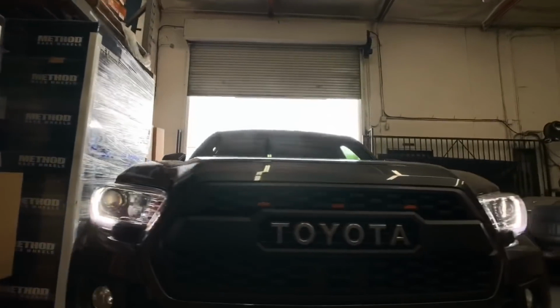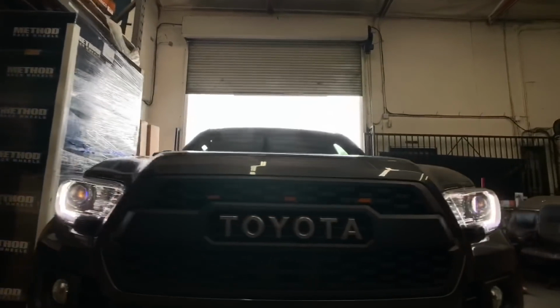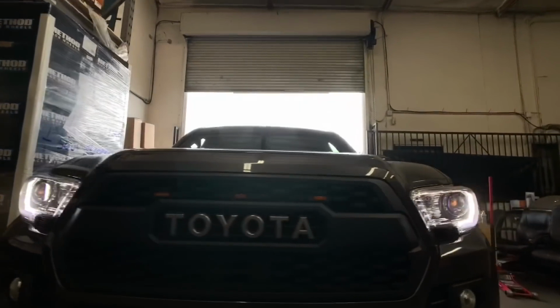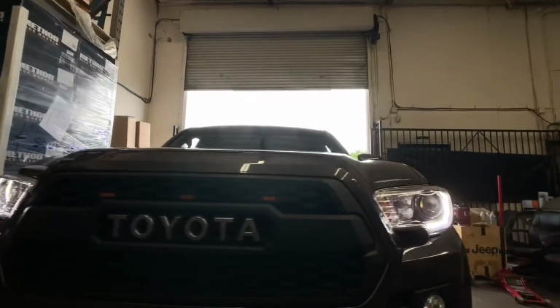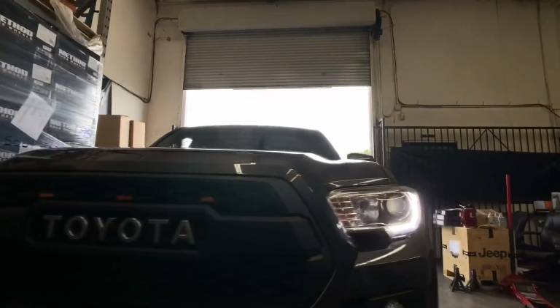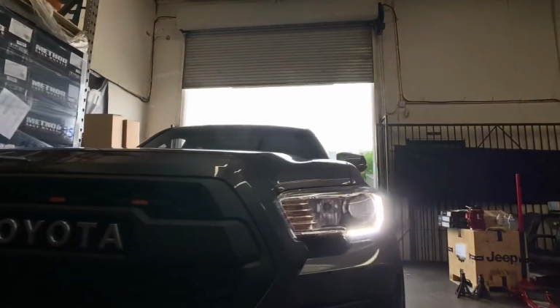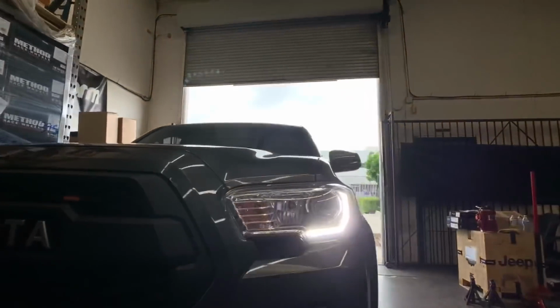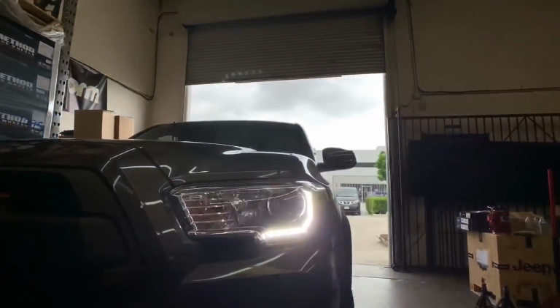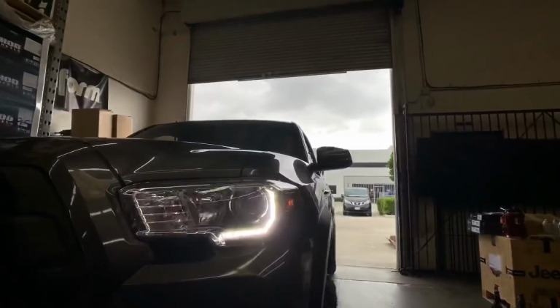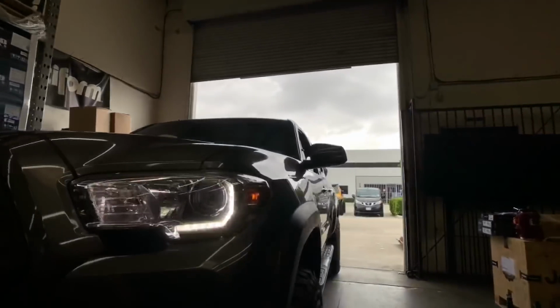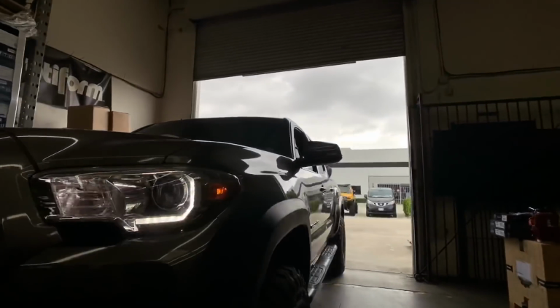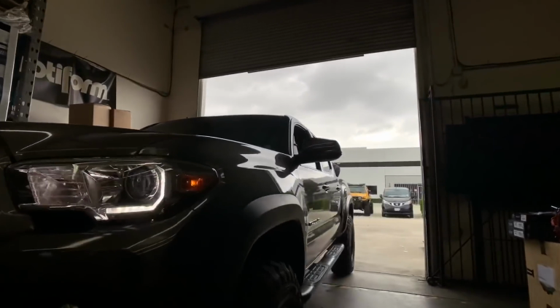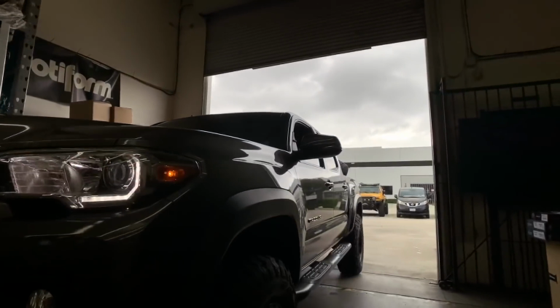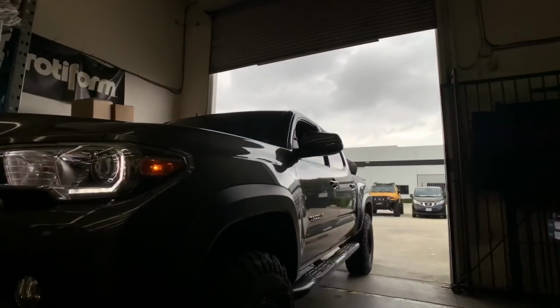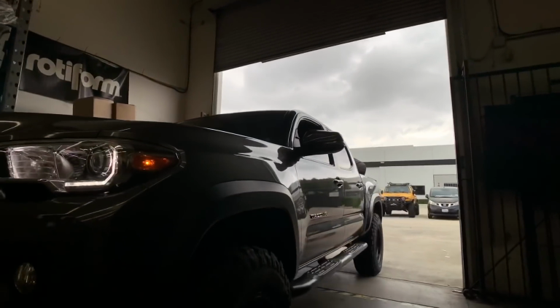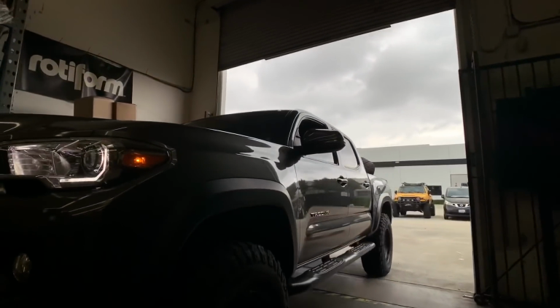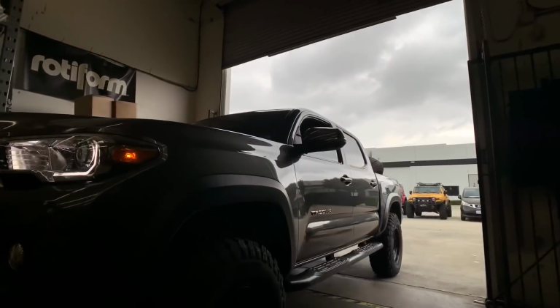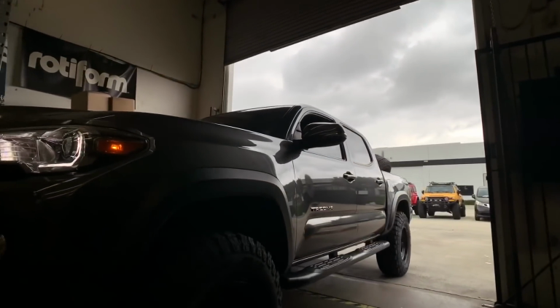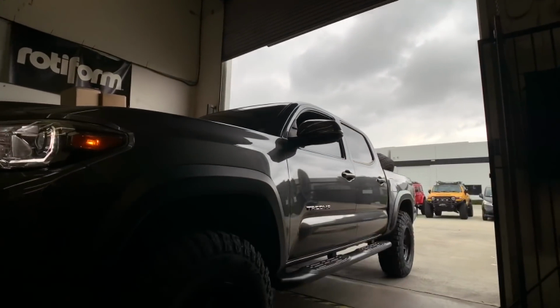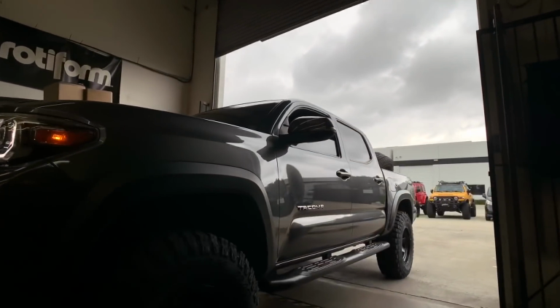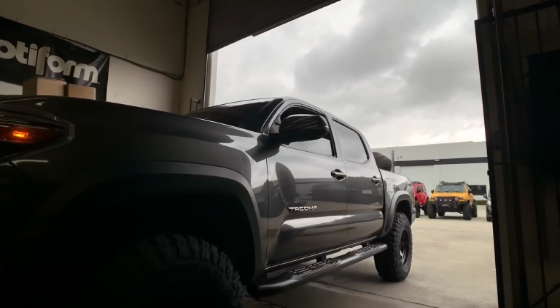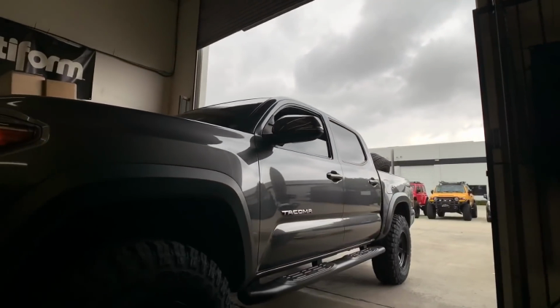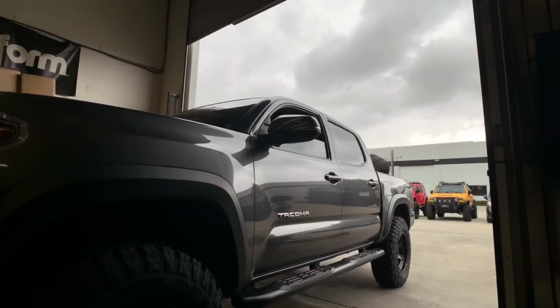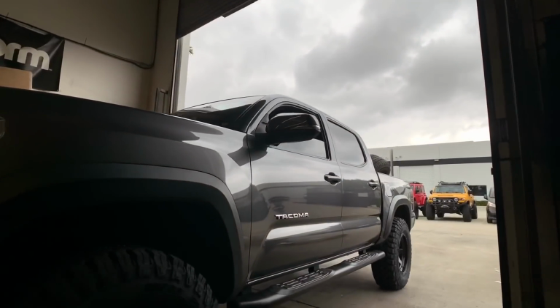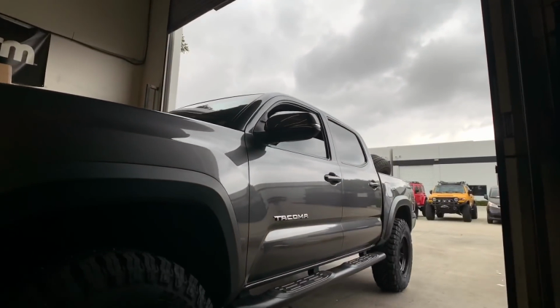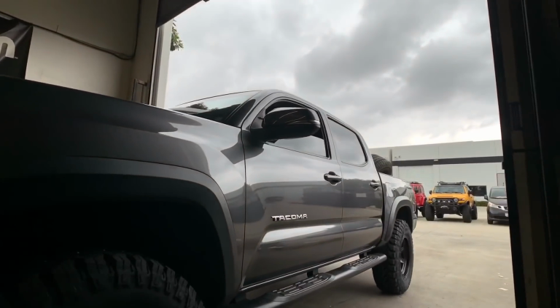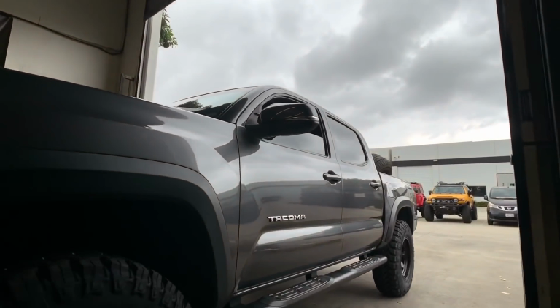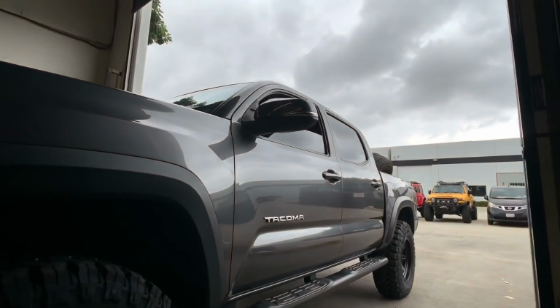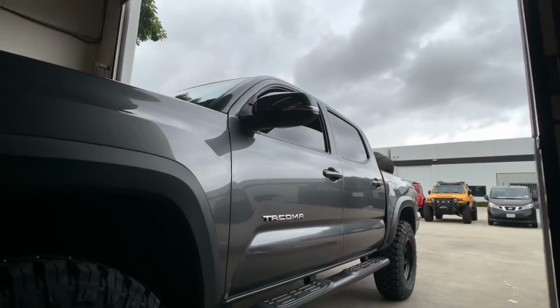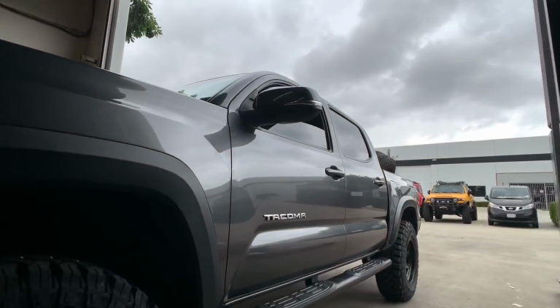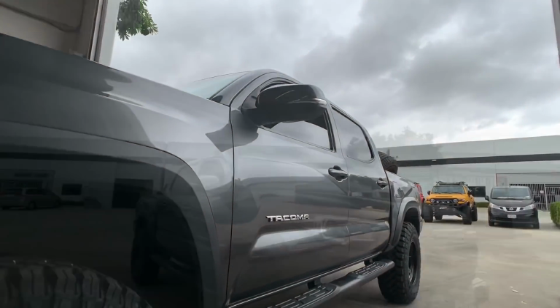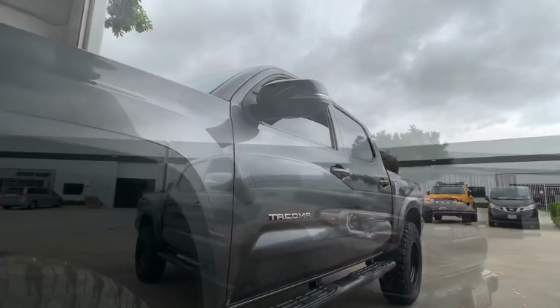As we do with every truck that comes in, we take it out for a quick test drive in our parking lot before we hand the keys back over to the customer.